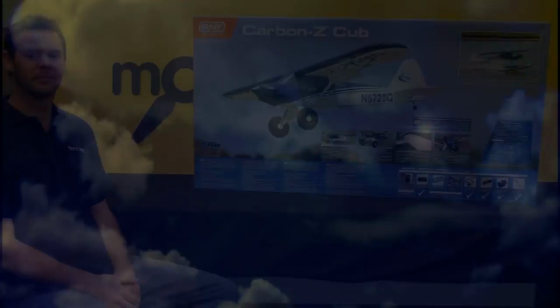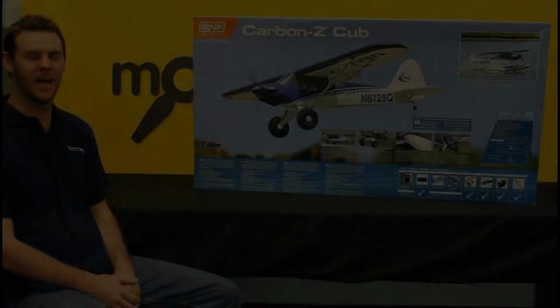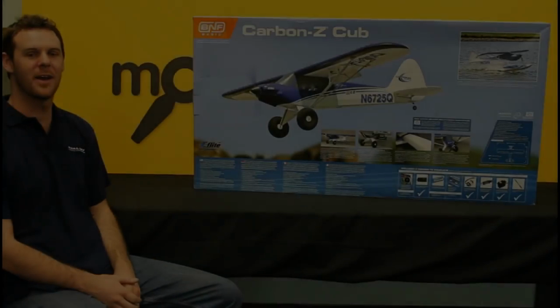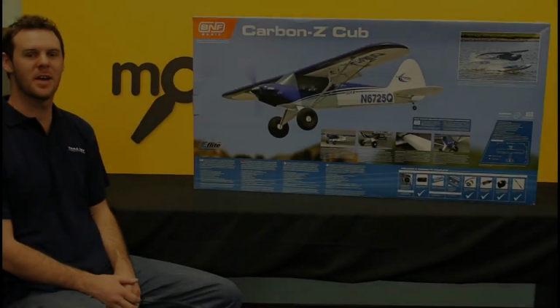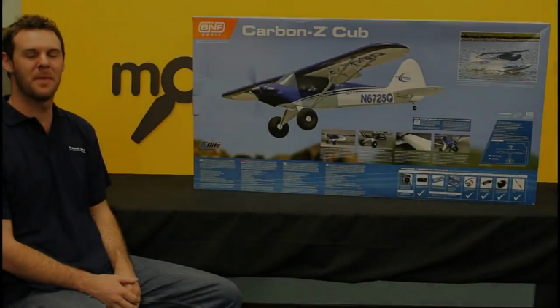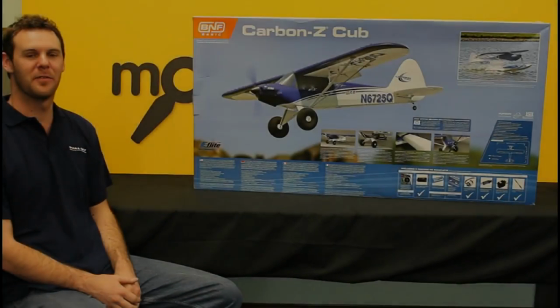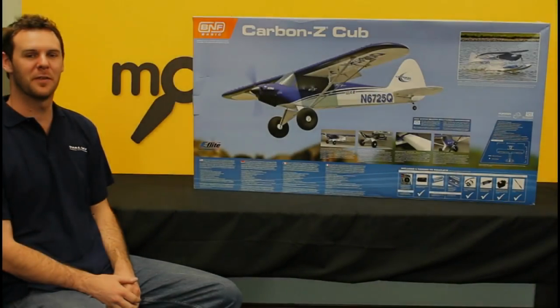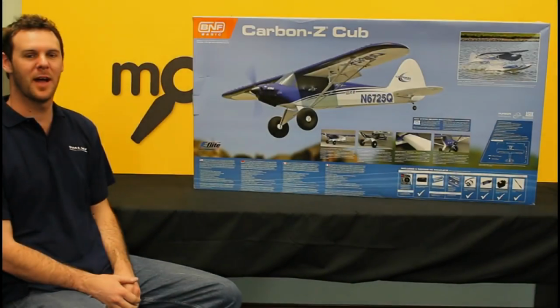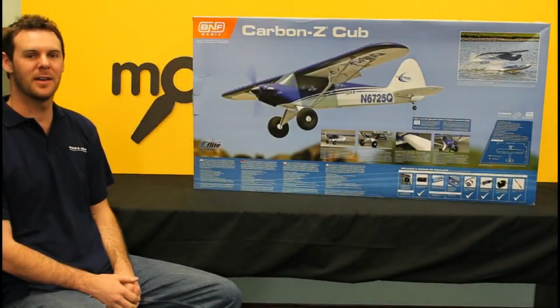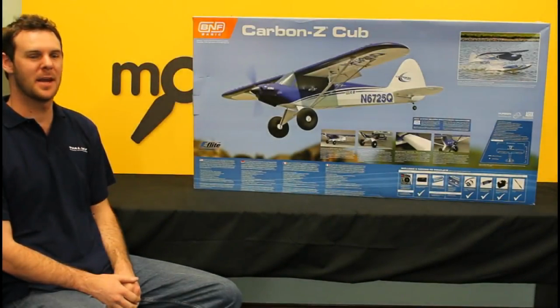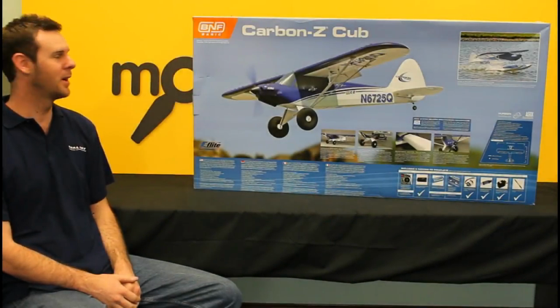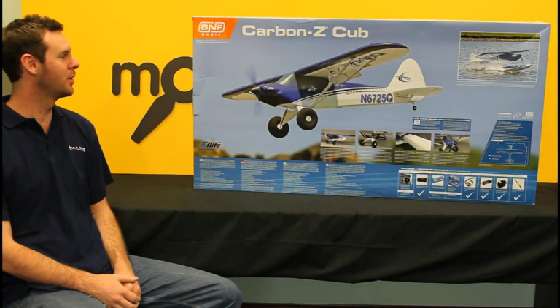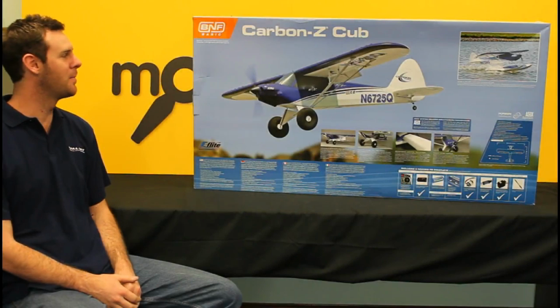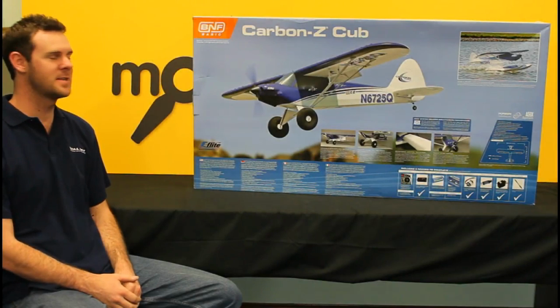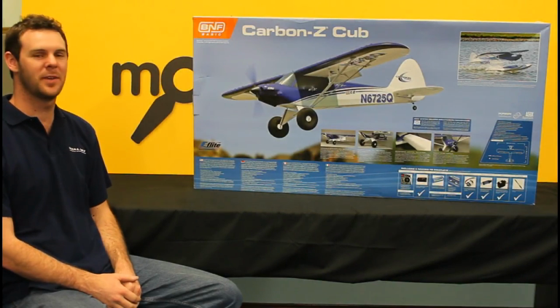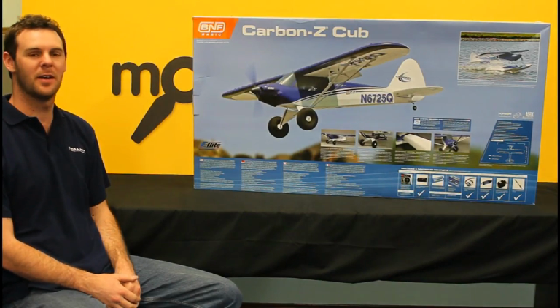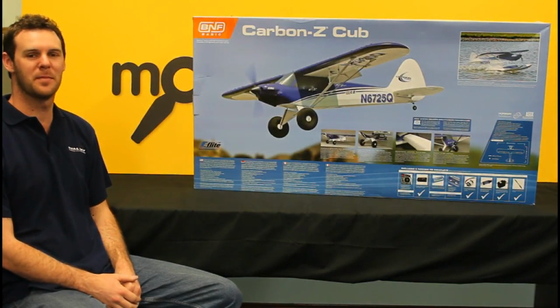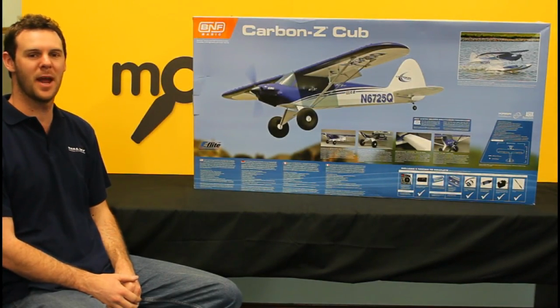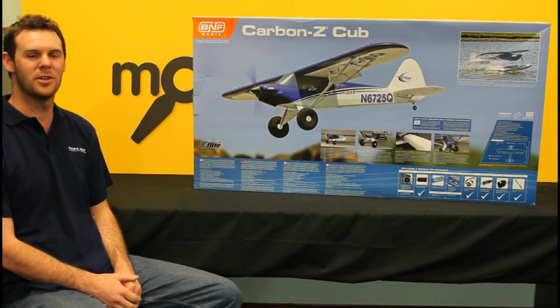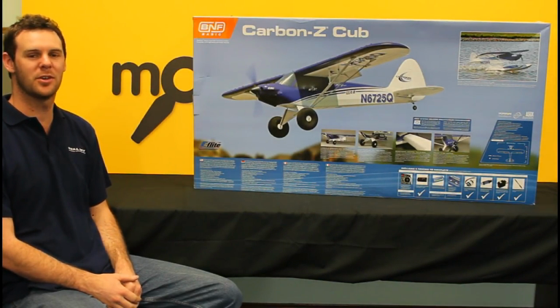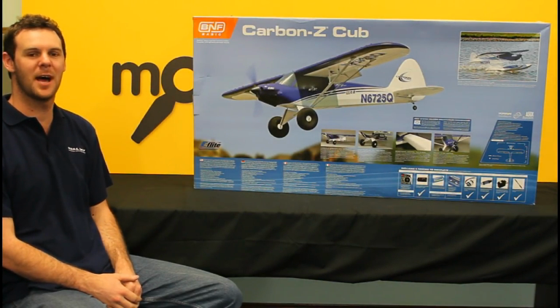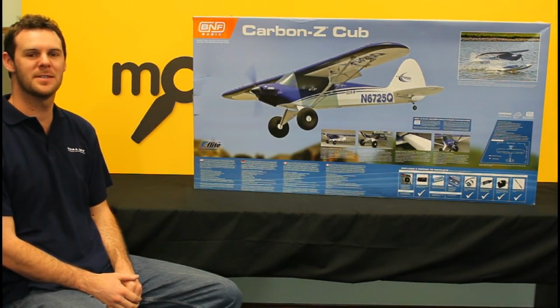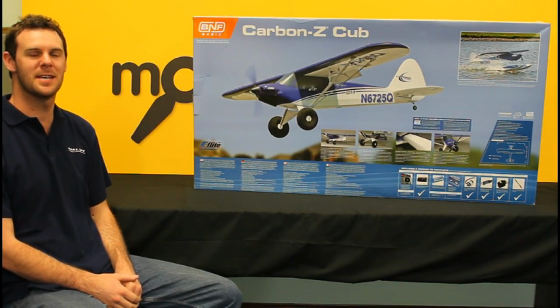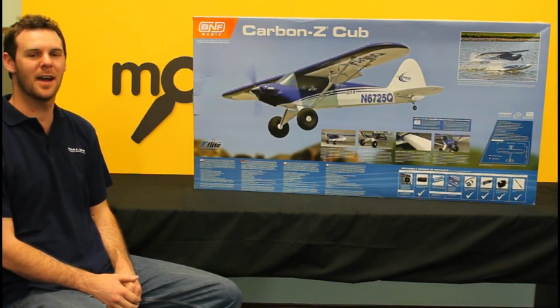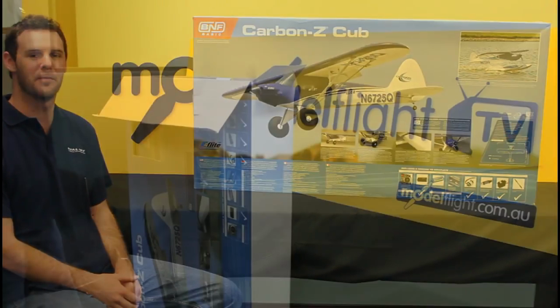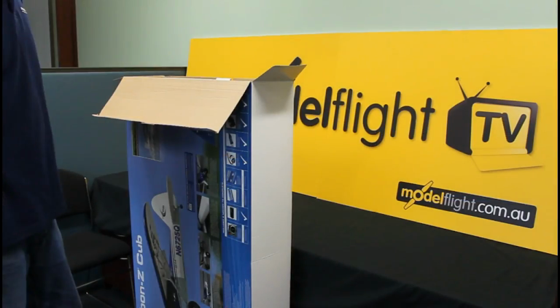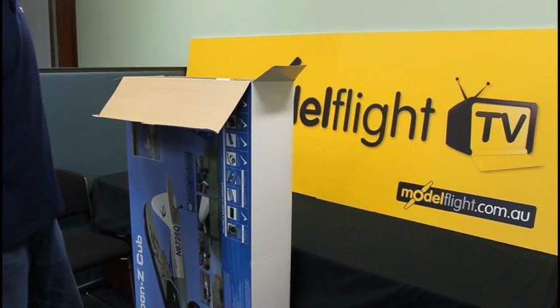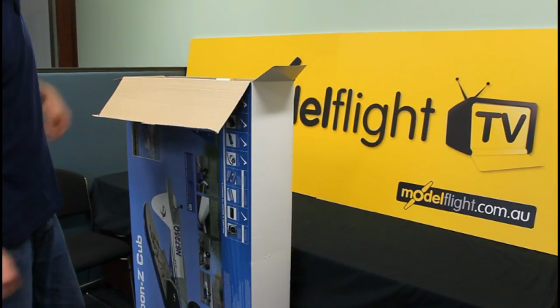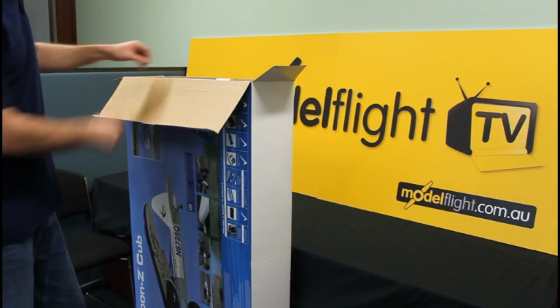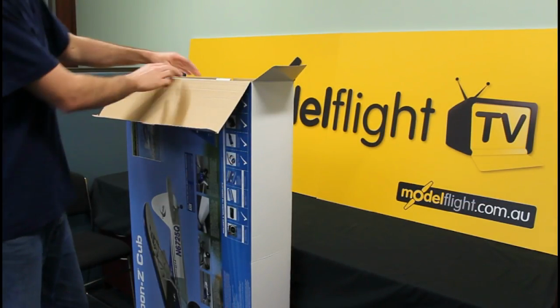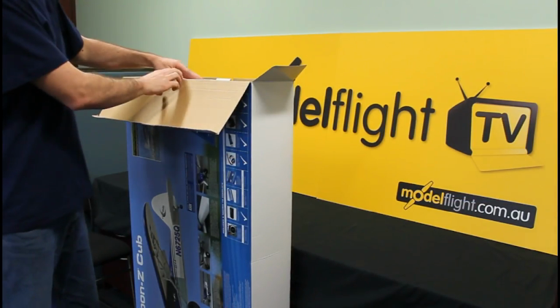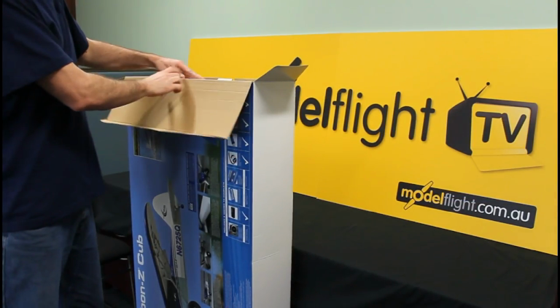Hey guys, I'm Matt from Model Flight and today we're going to do an unboxing video of the brand new Cub and Z Cub. So let's have a look inside the box.